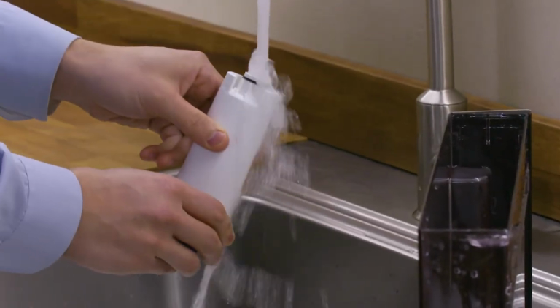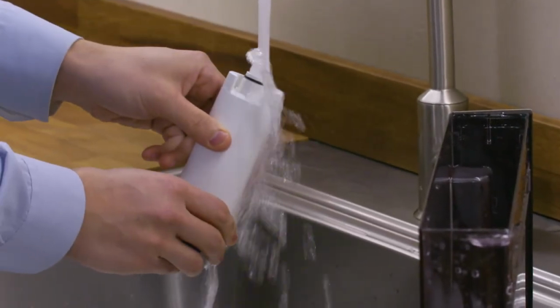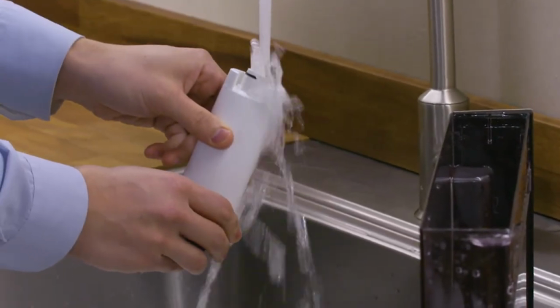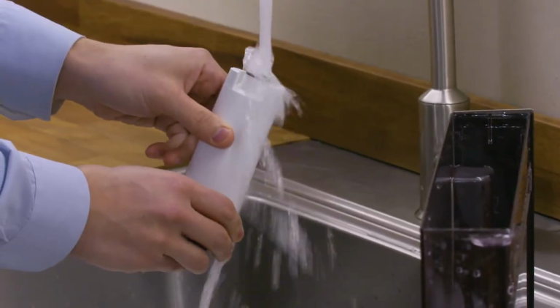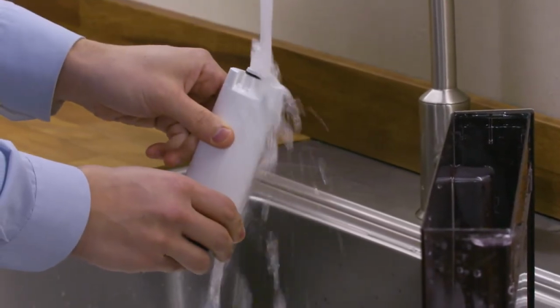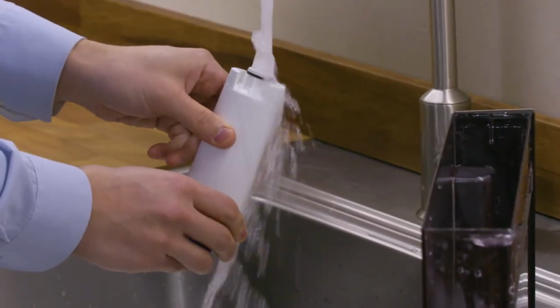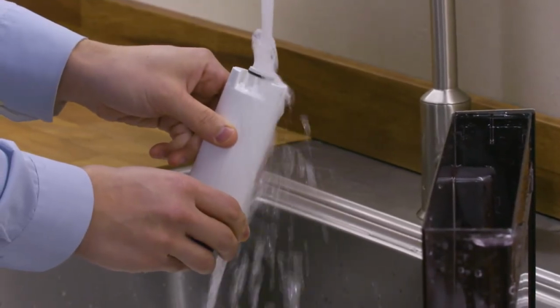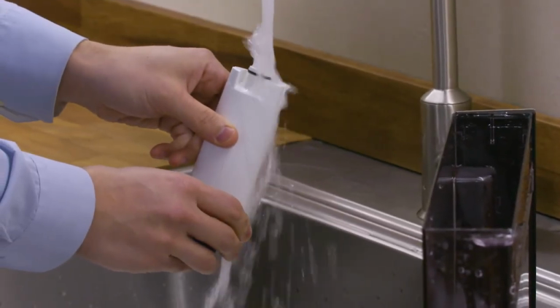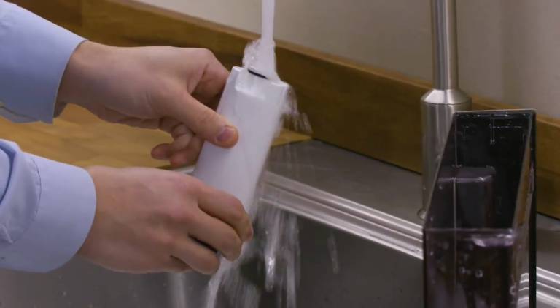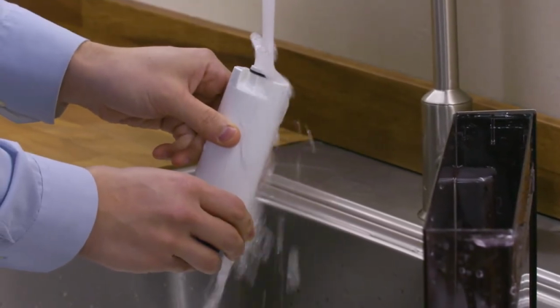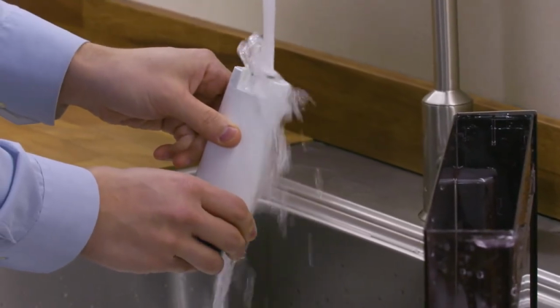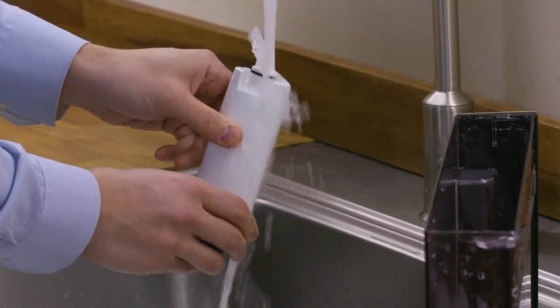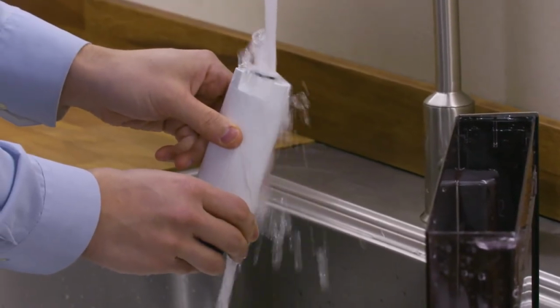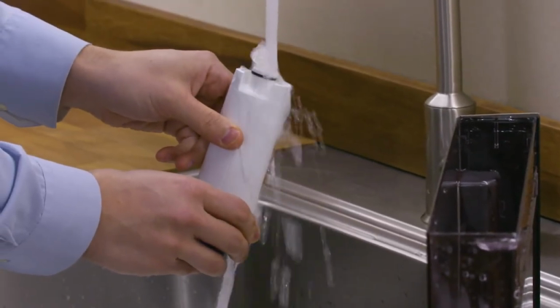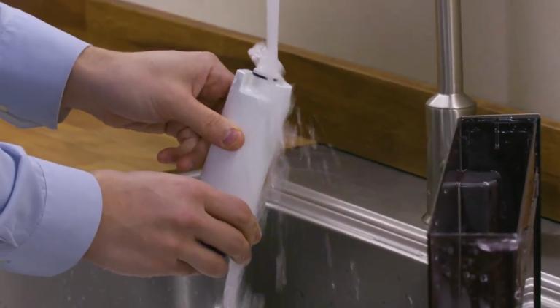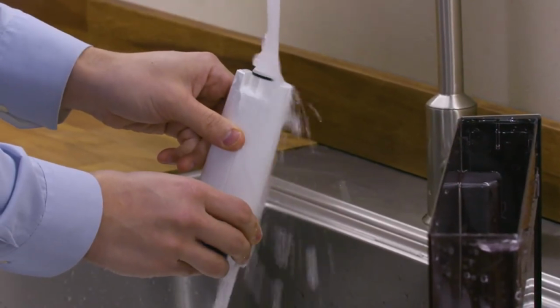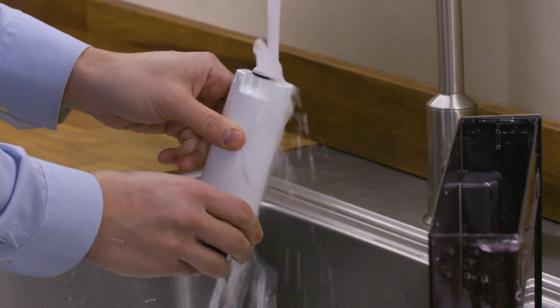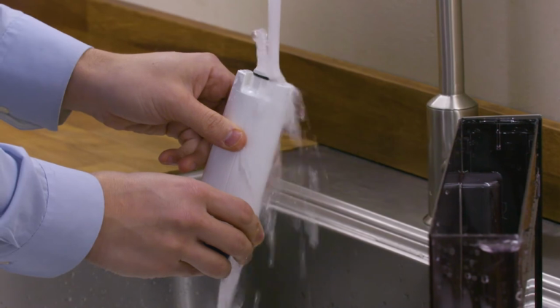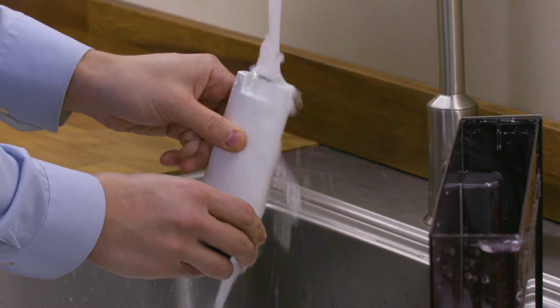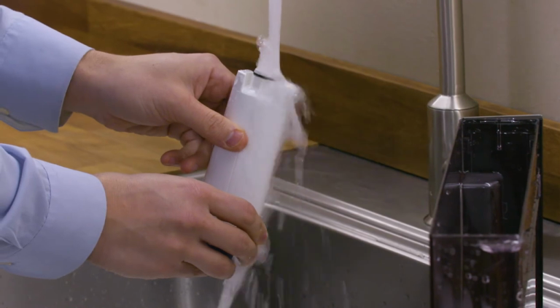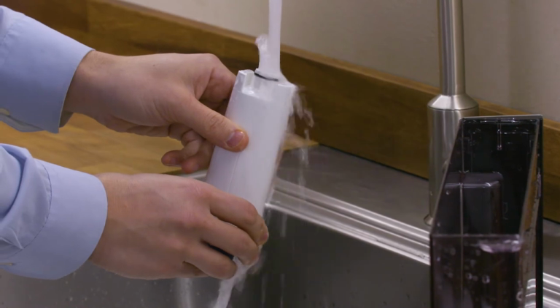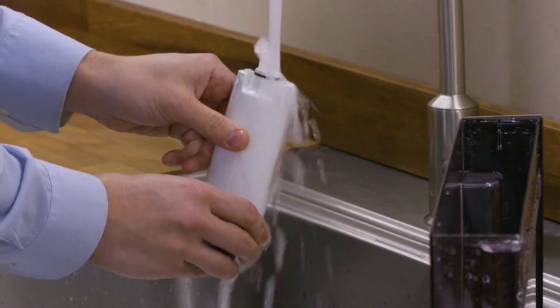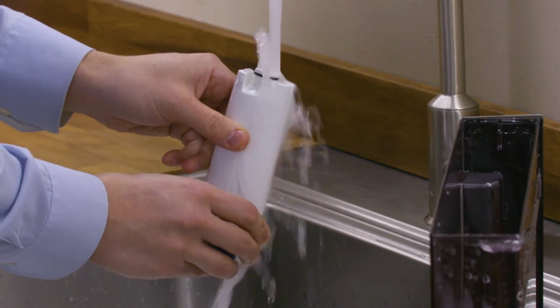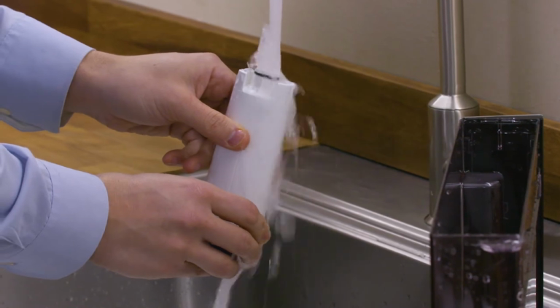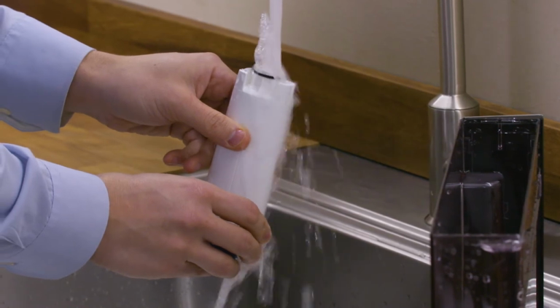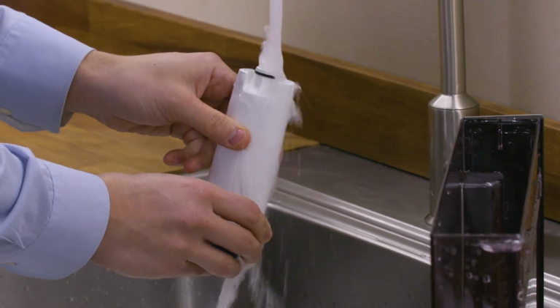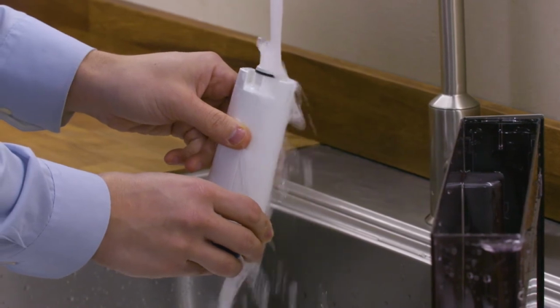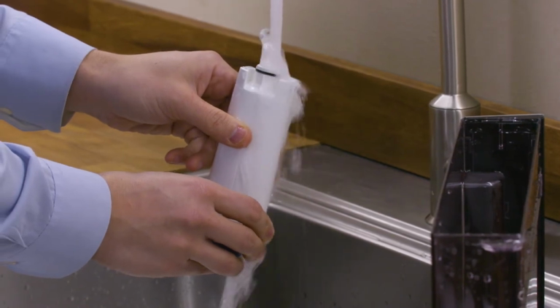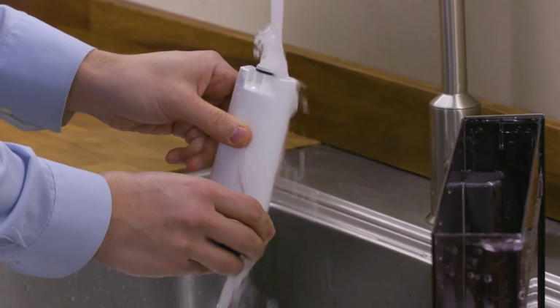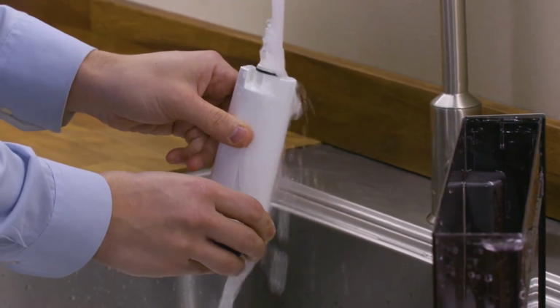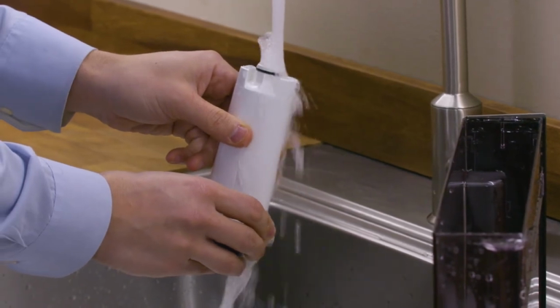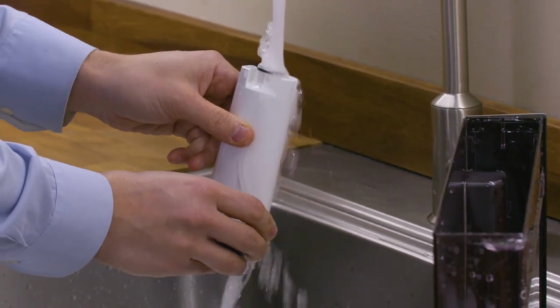To activate the filter, run tap water through the hole in the filter until water comes out of the openings at the side for more than a minute.